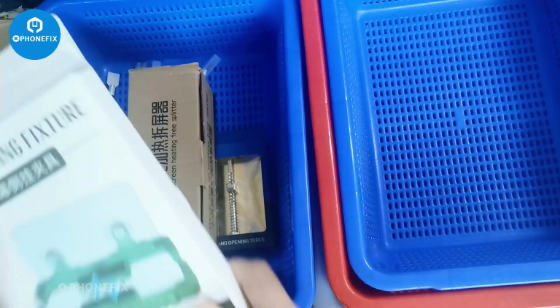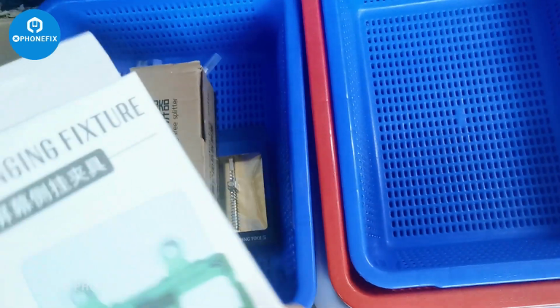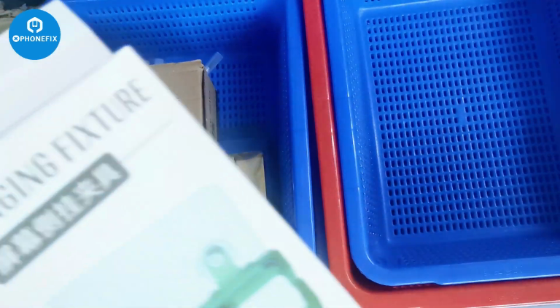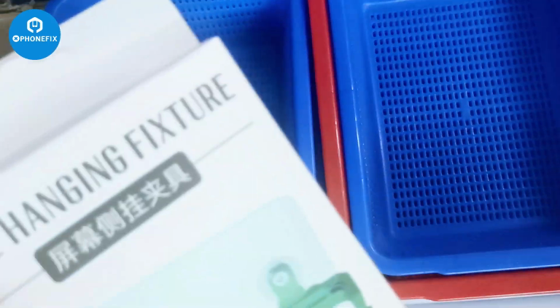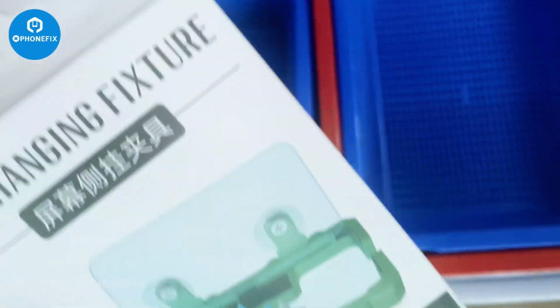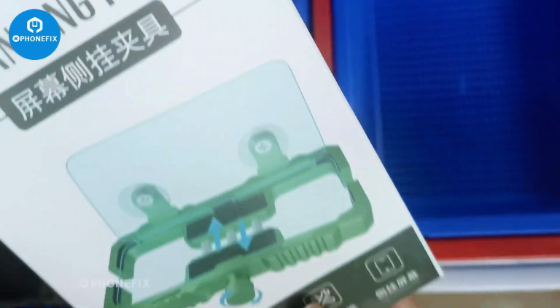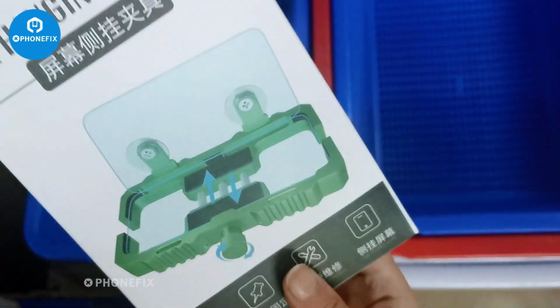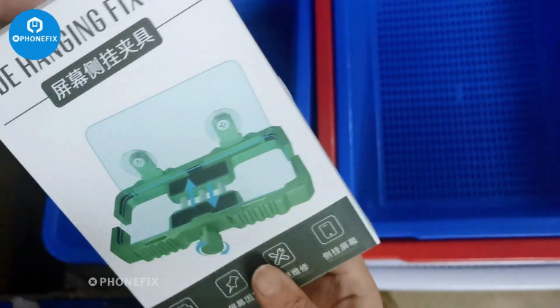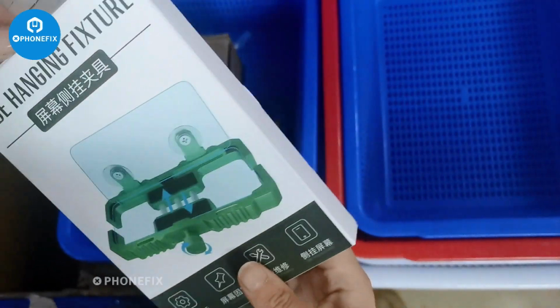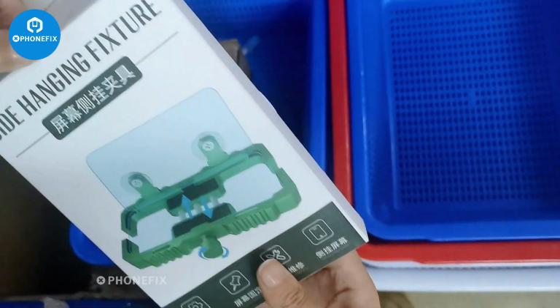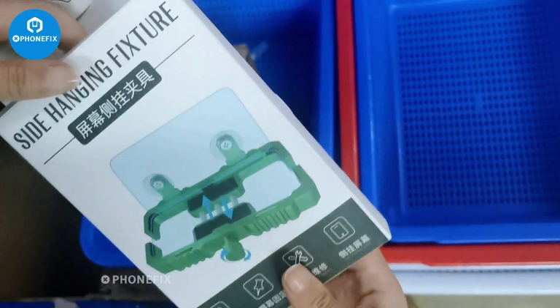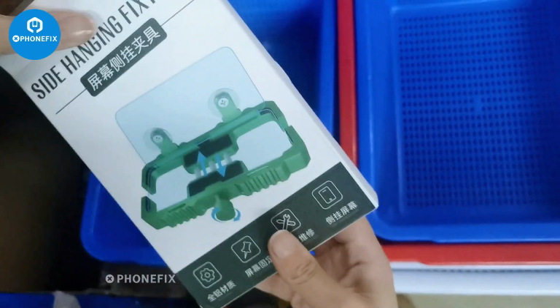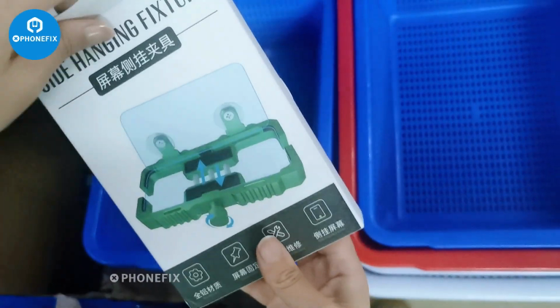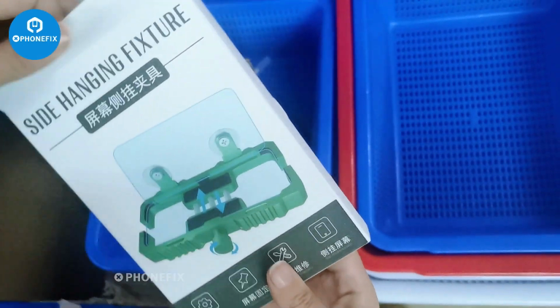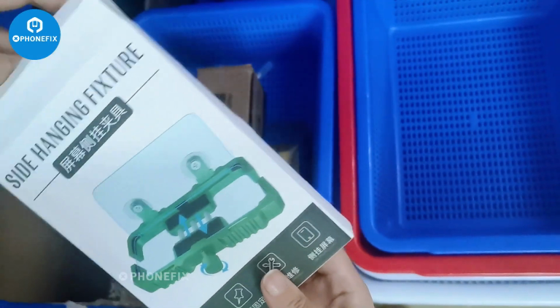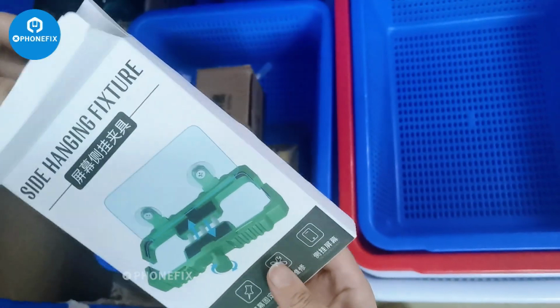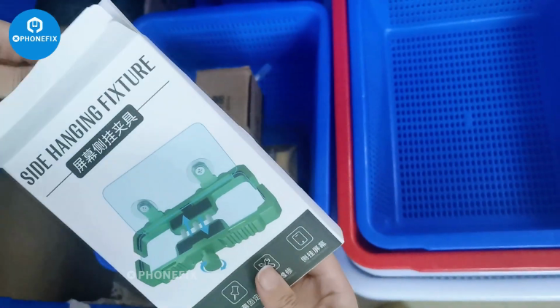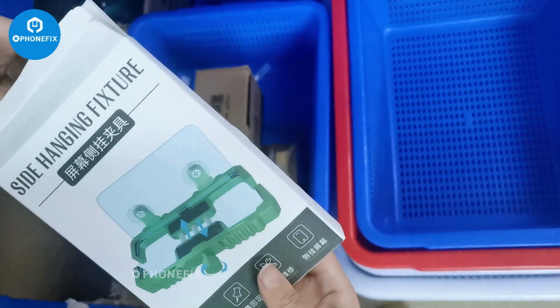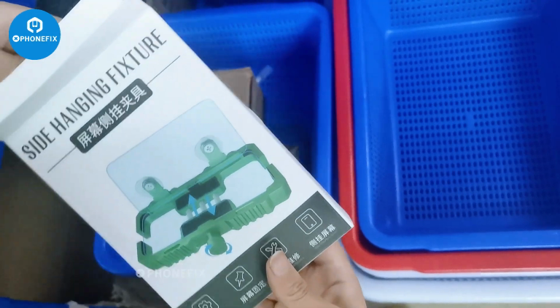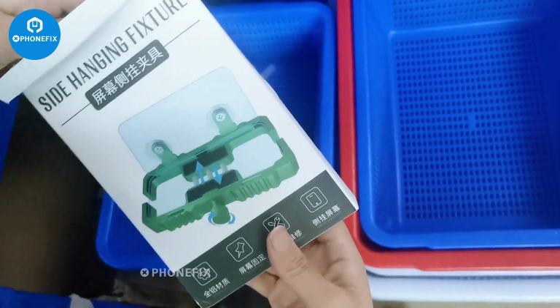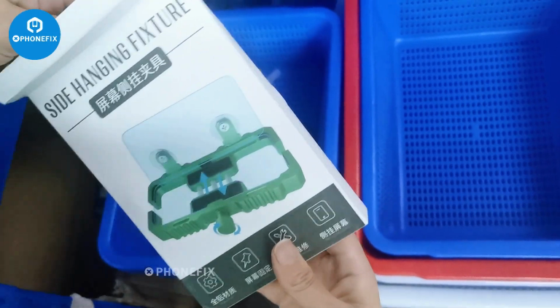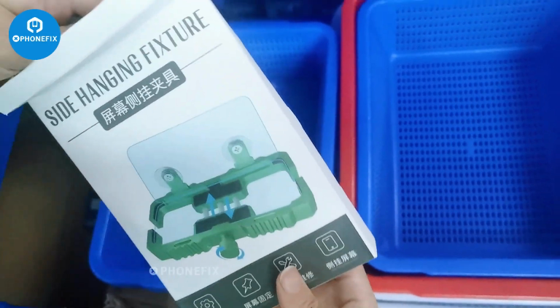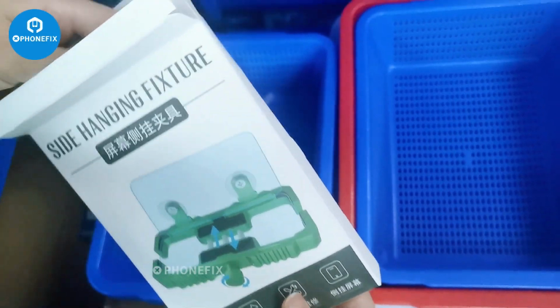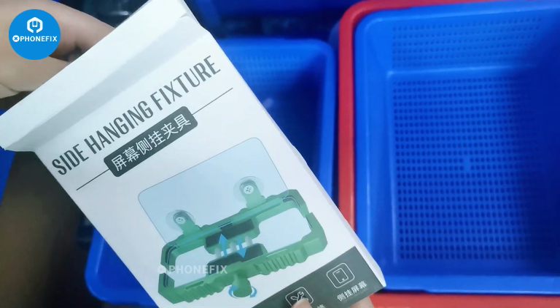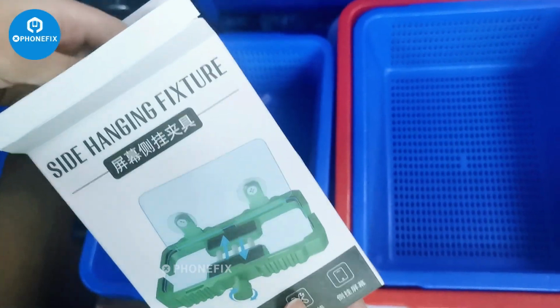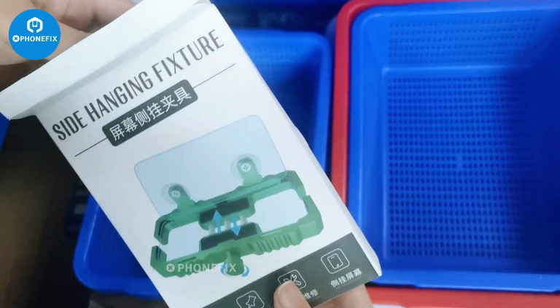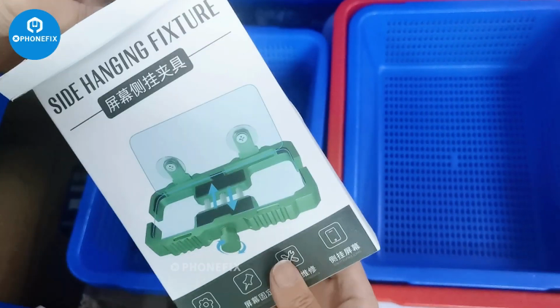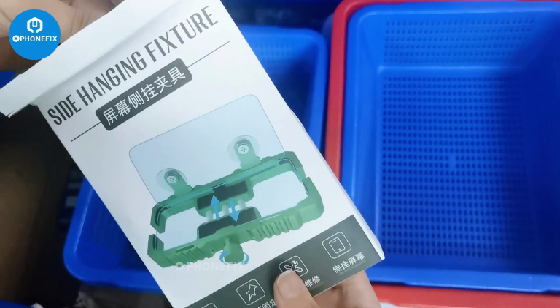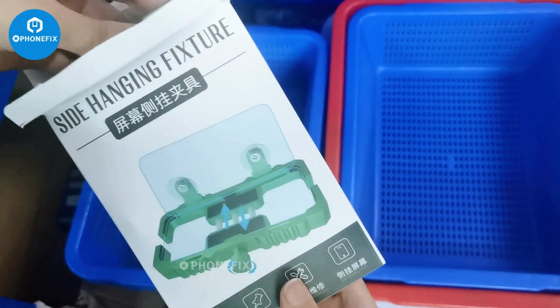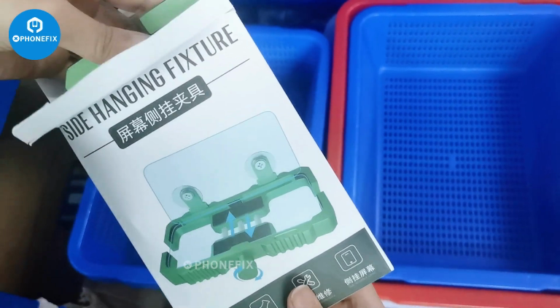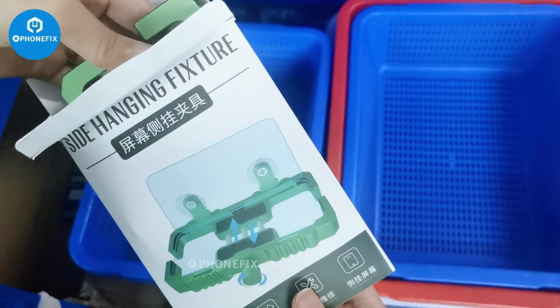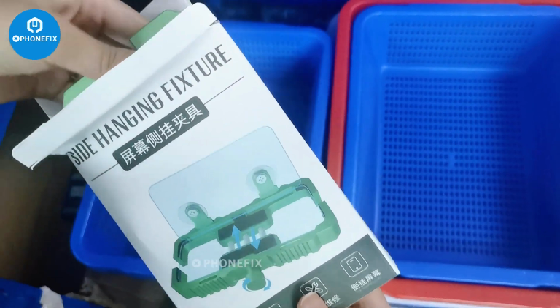This is our new product. It is a side hanger stick fixture.